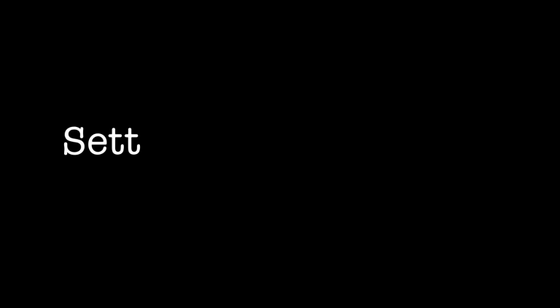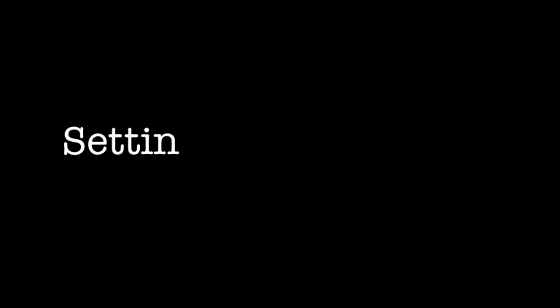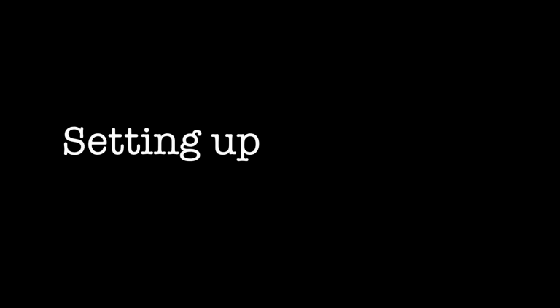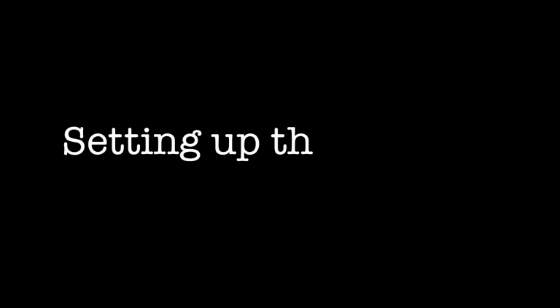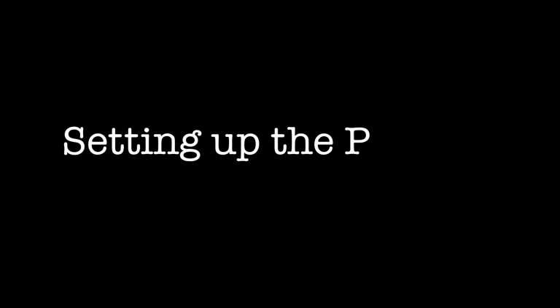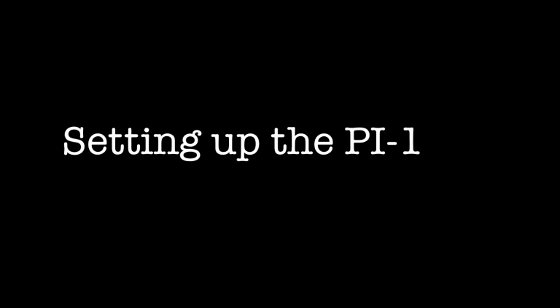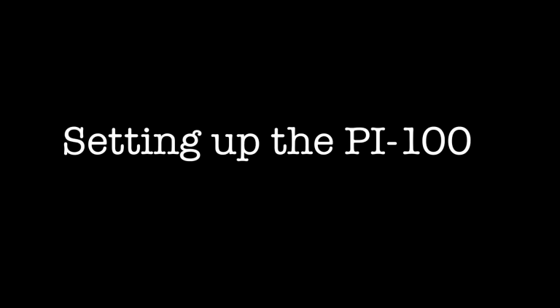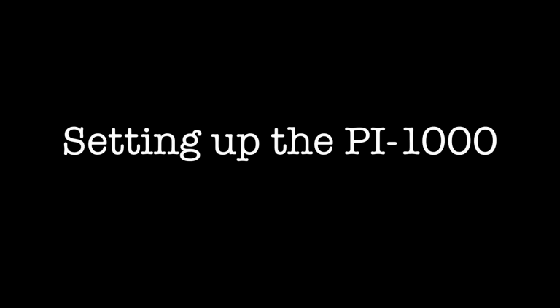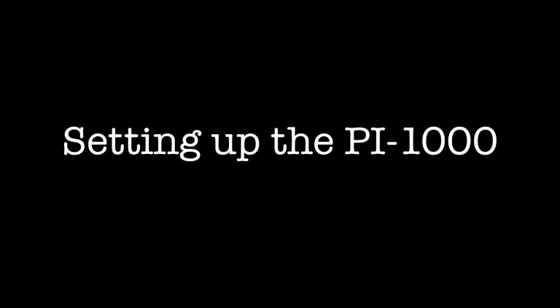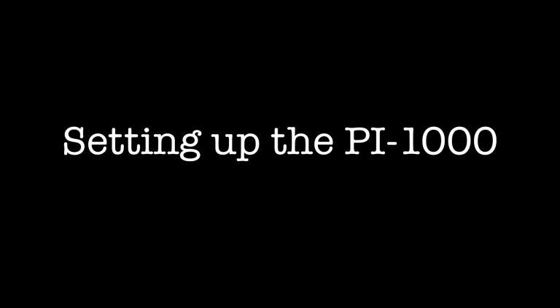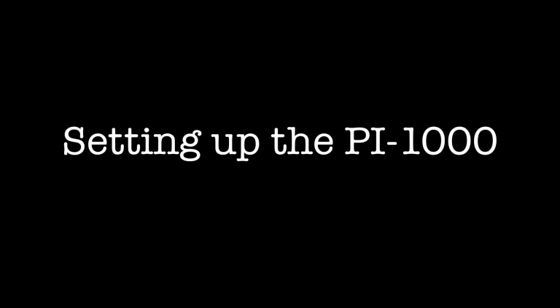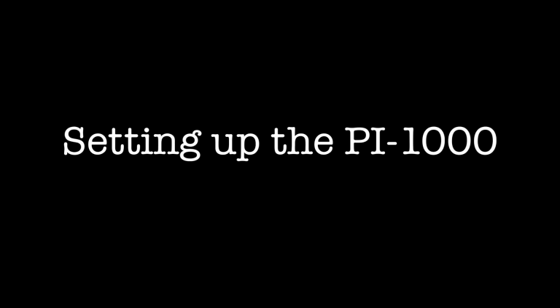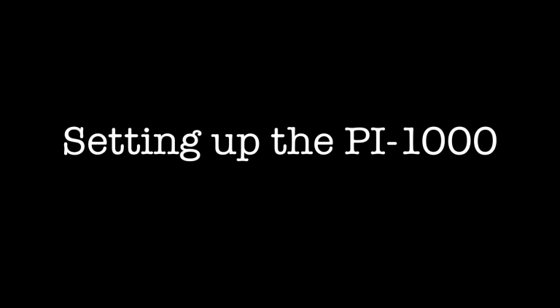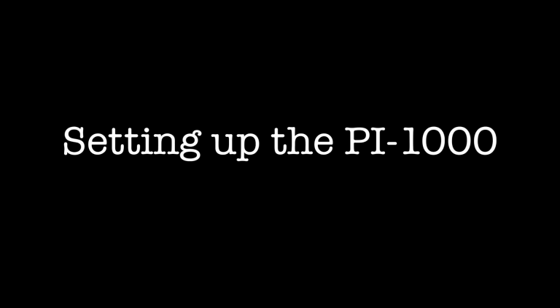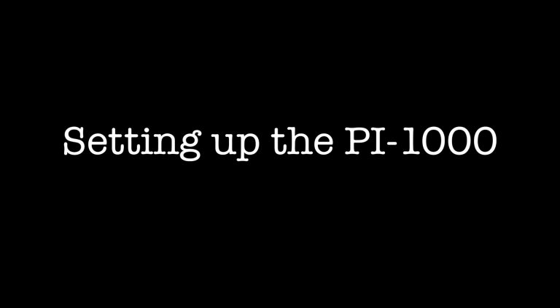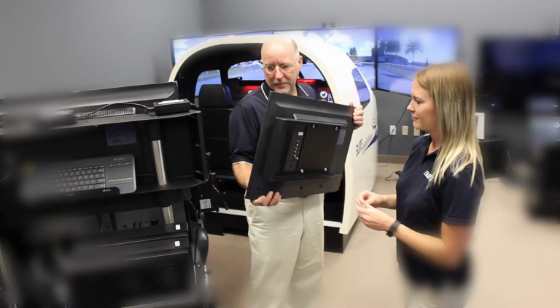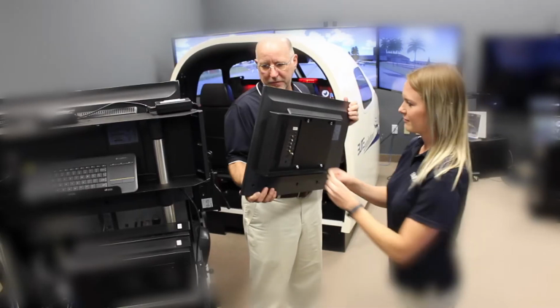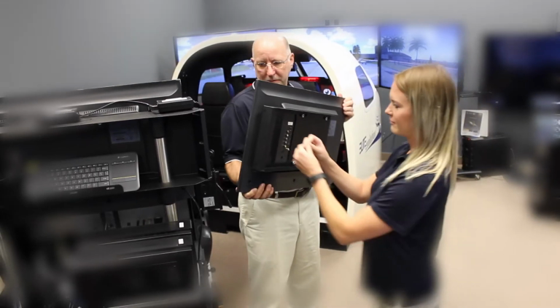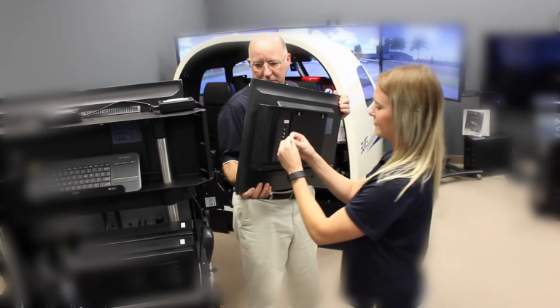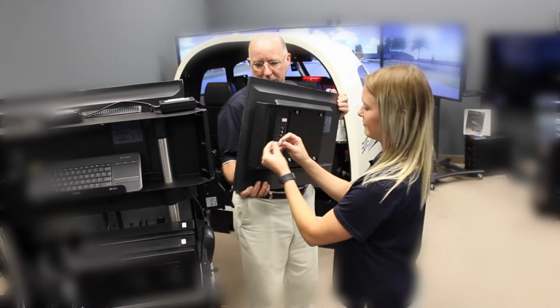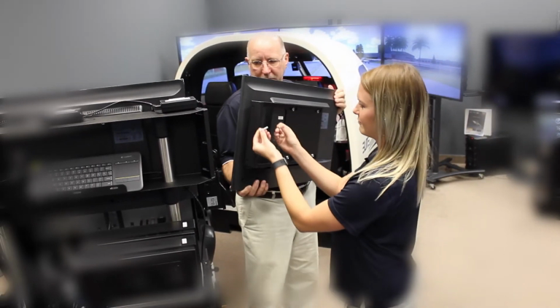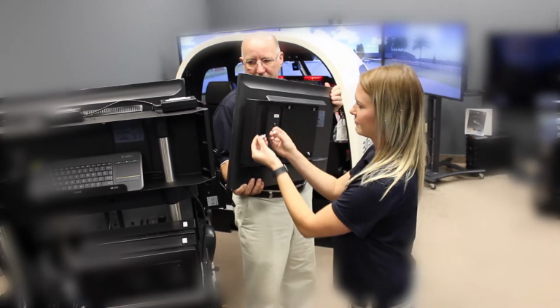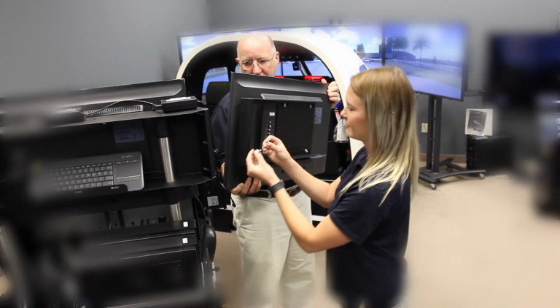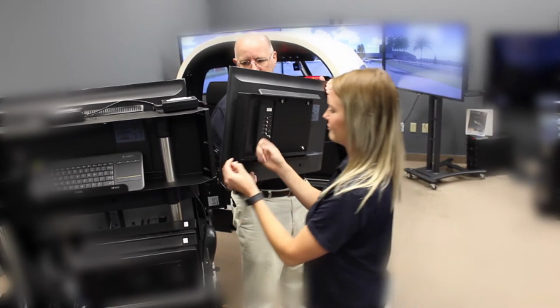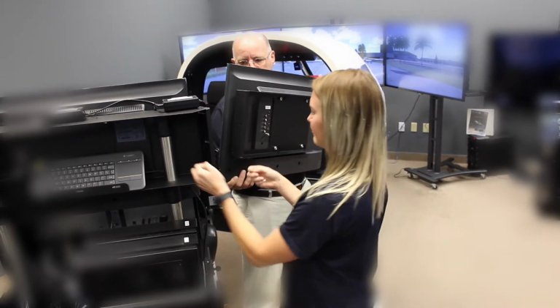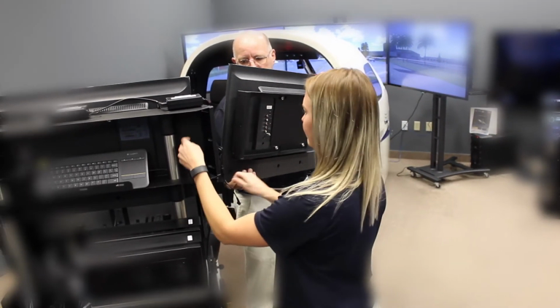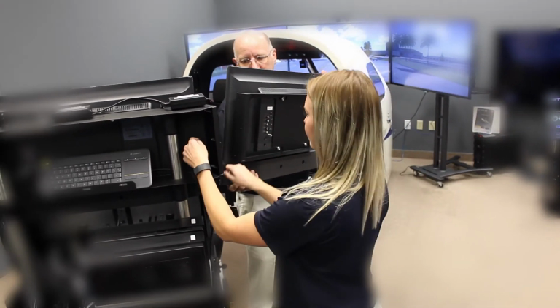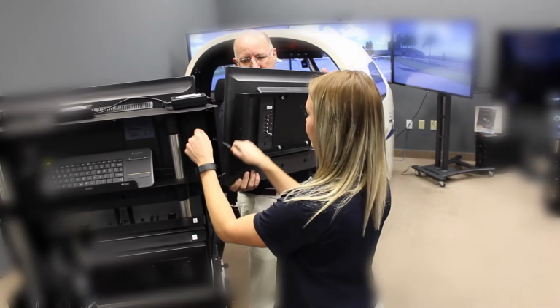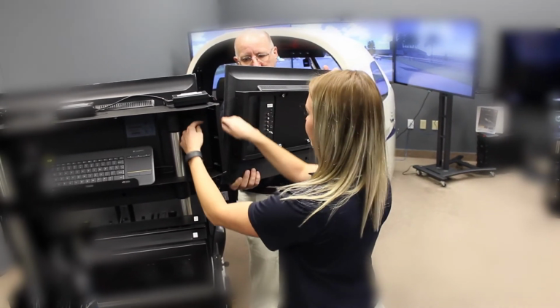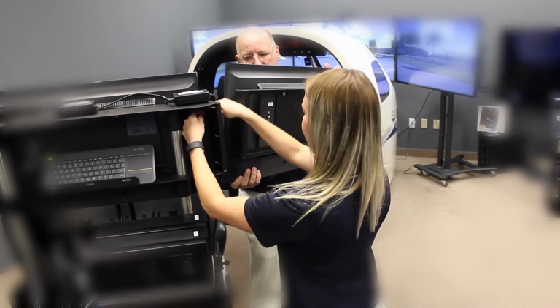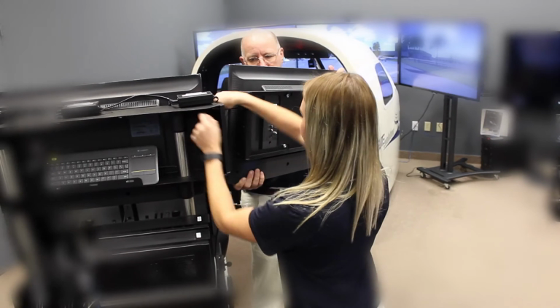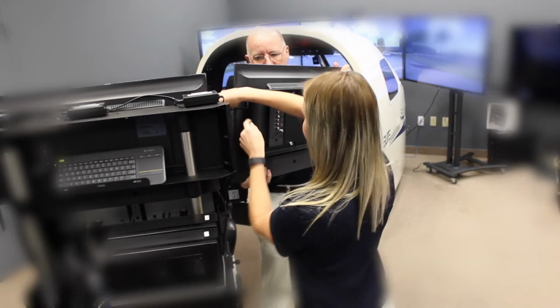Thank you for the purchase of your new PI-1000. Here we will illustrate a few steps on how to assemble the unit.